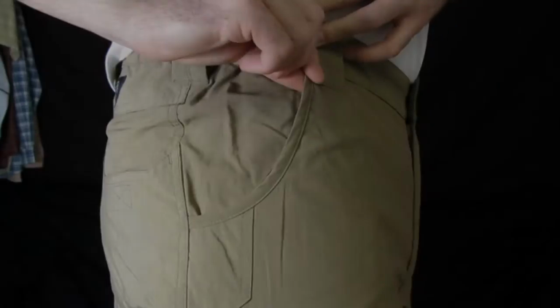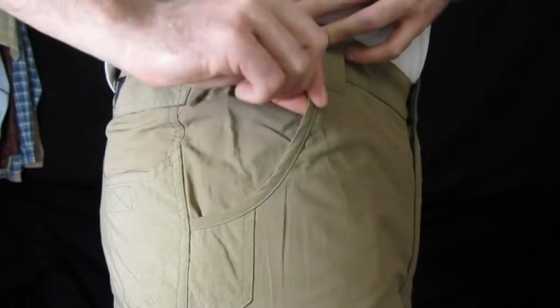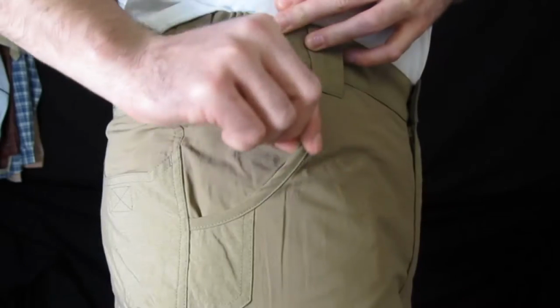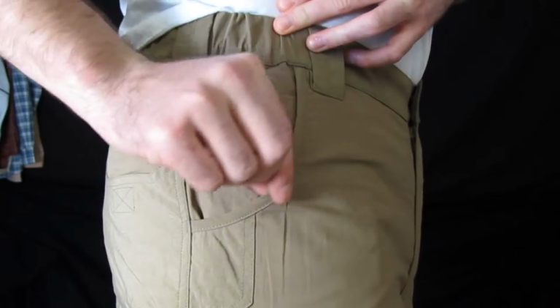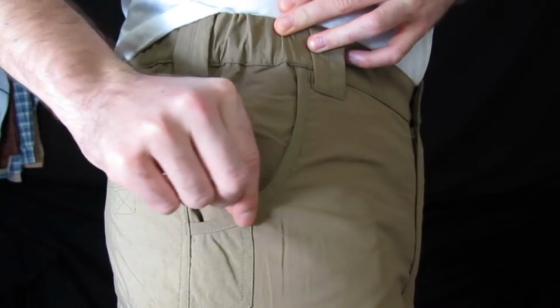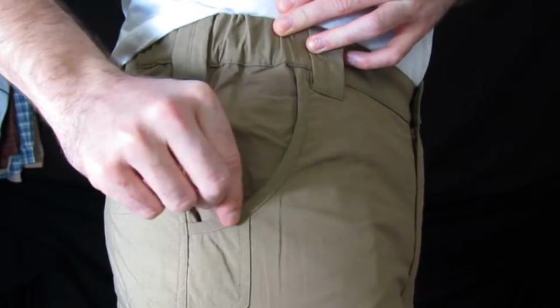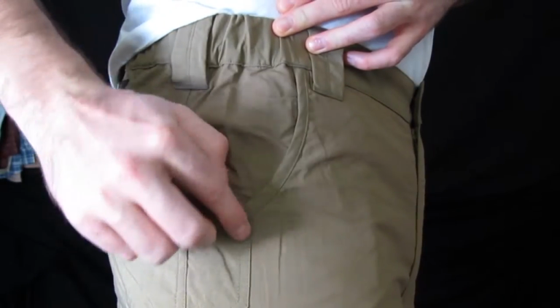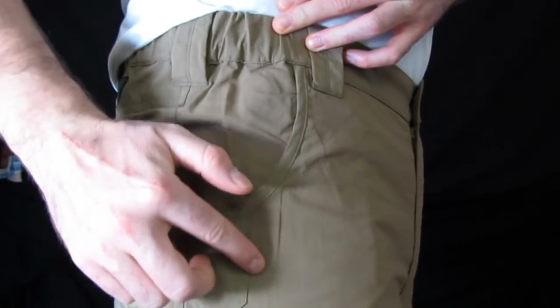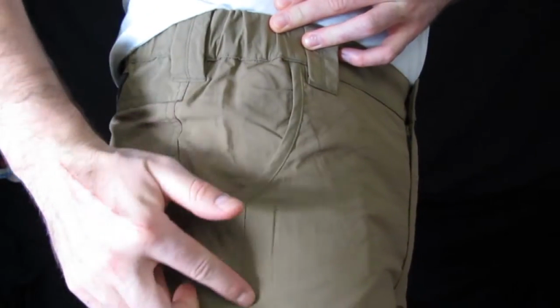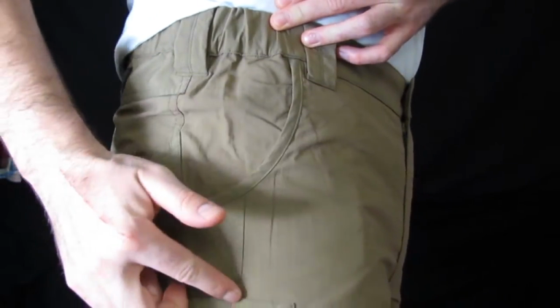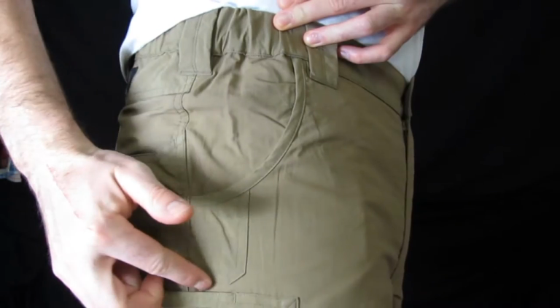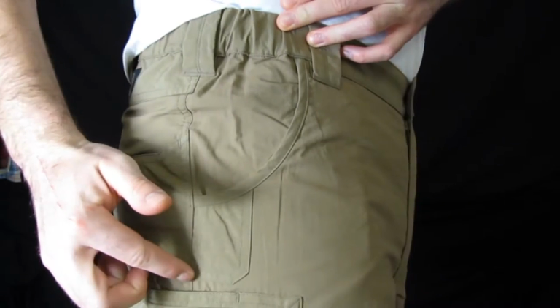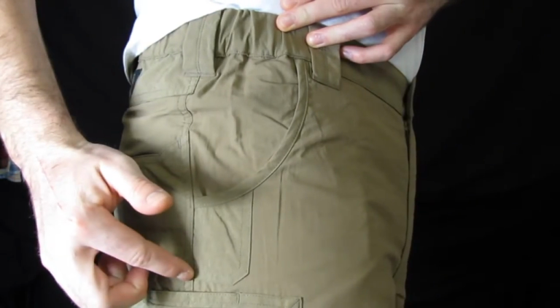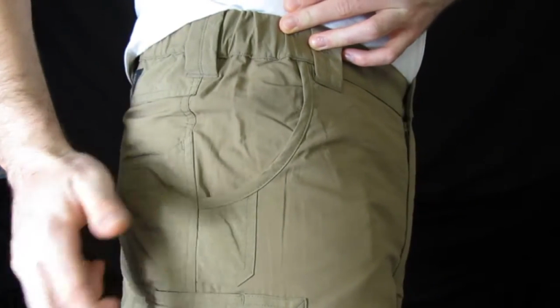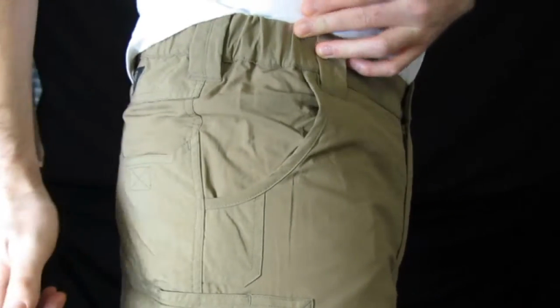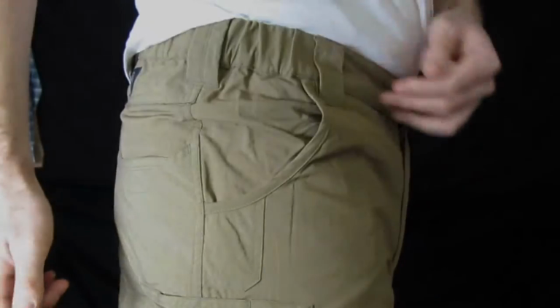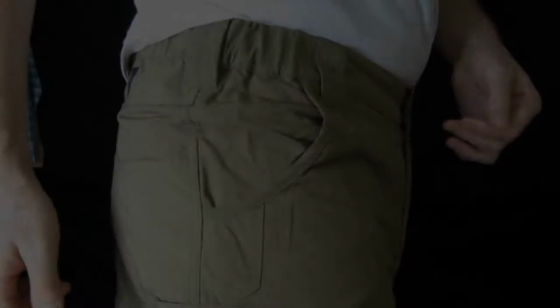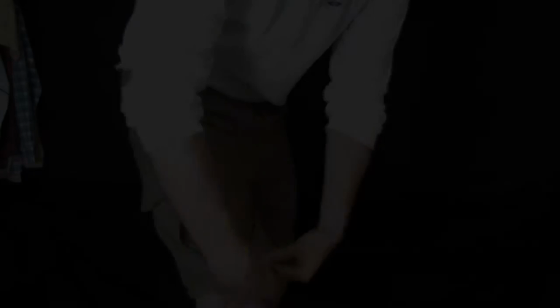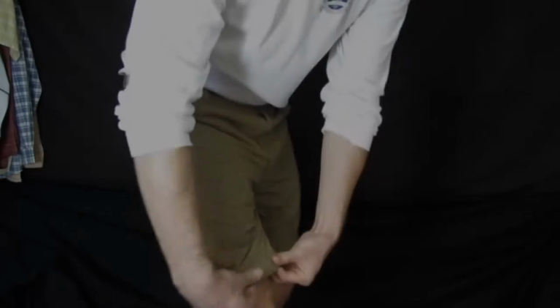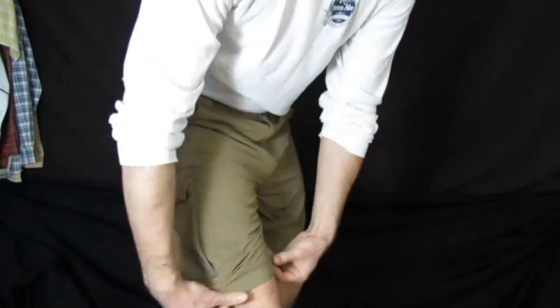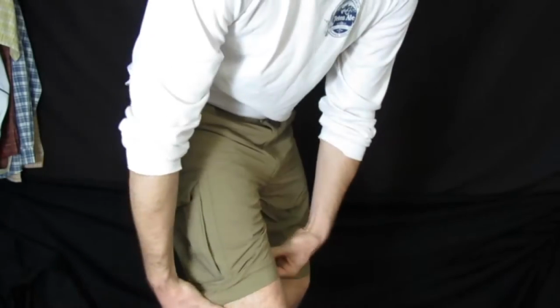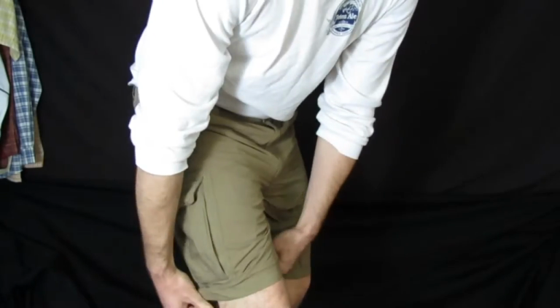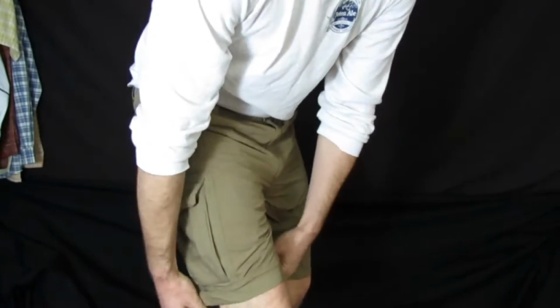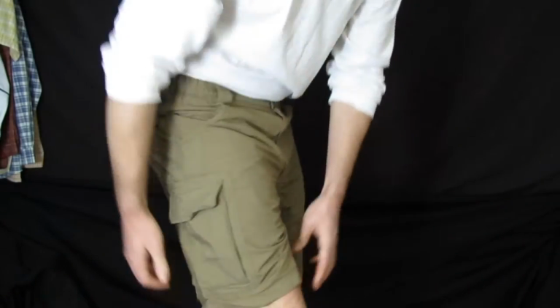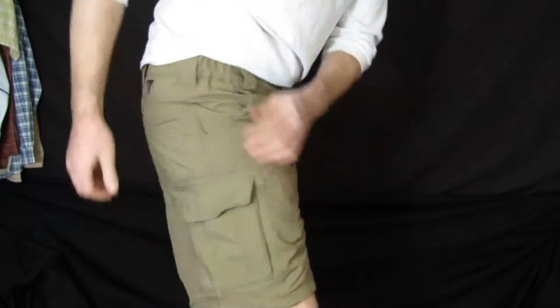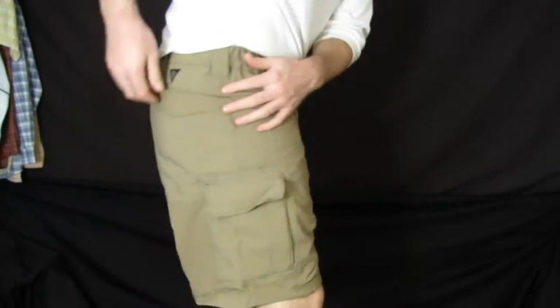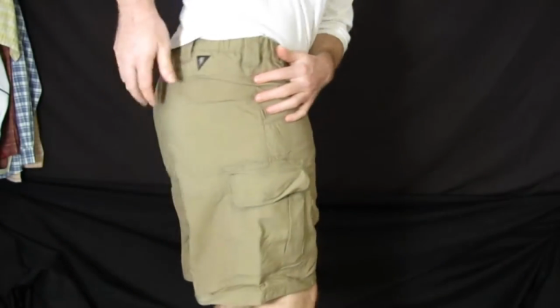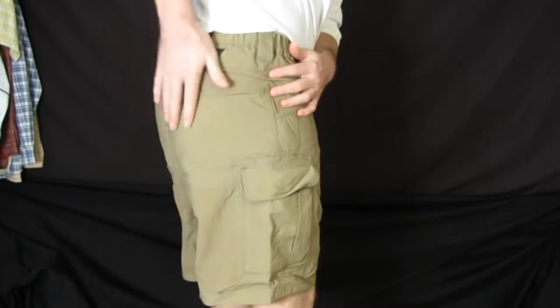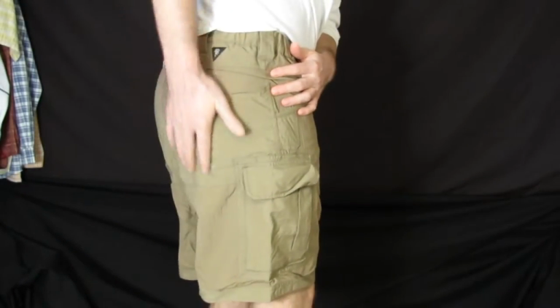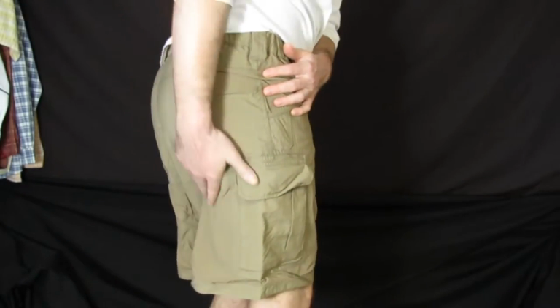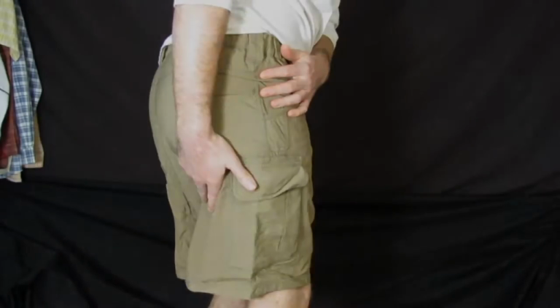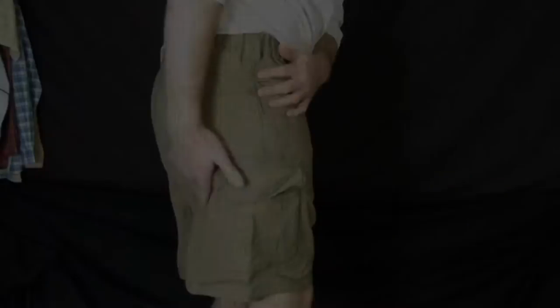The pocket with added knife clip, cuff, and seat of the shorts are reinforced with our Railtex abrasion-resistant nylon.